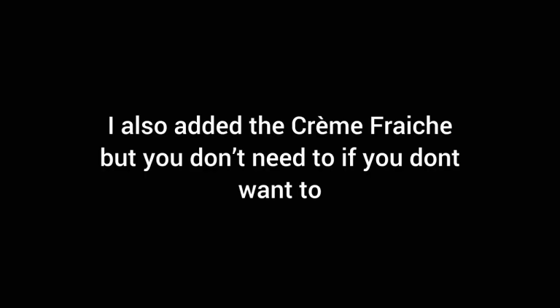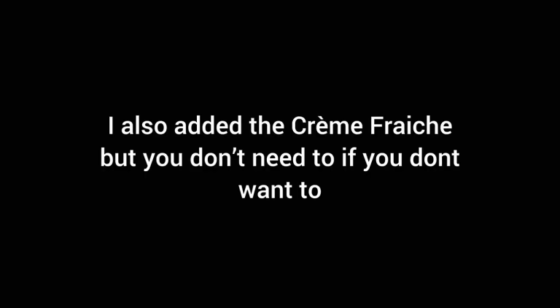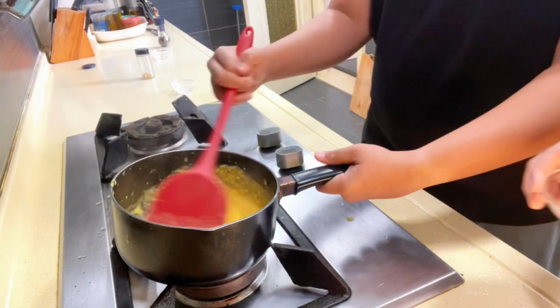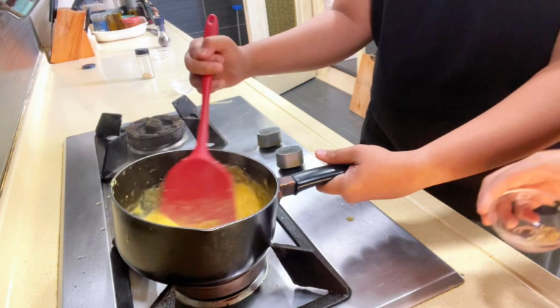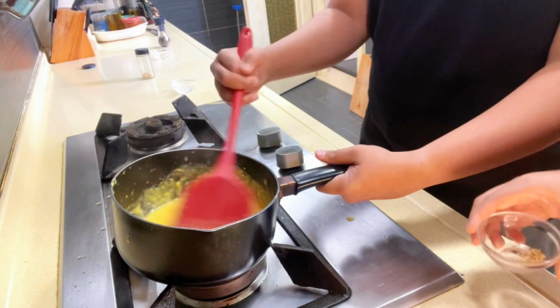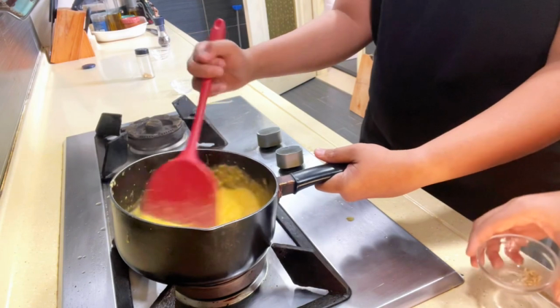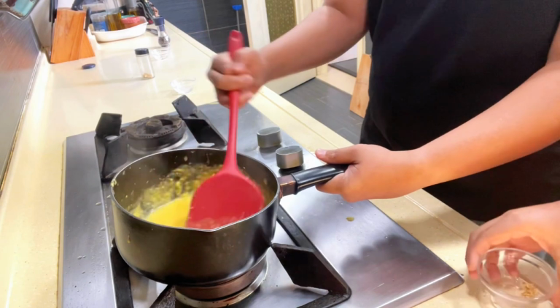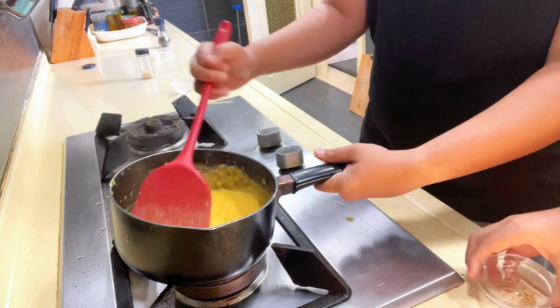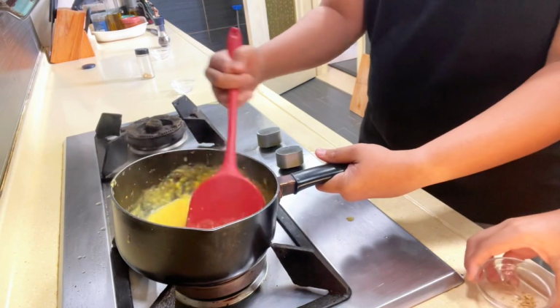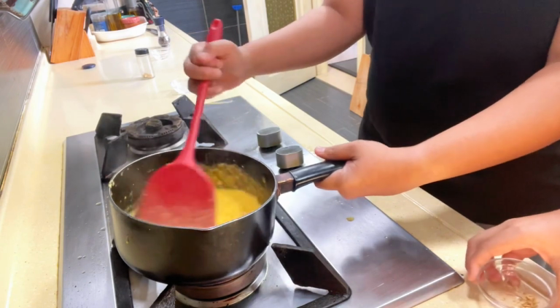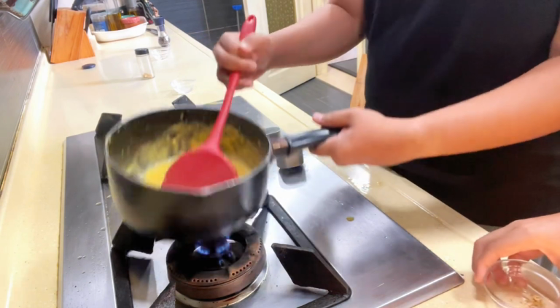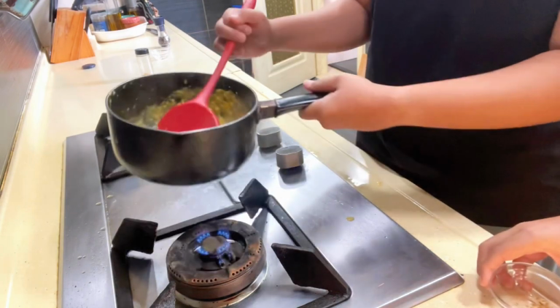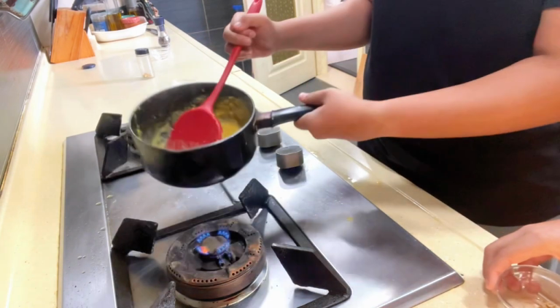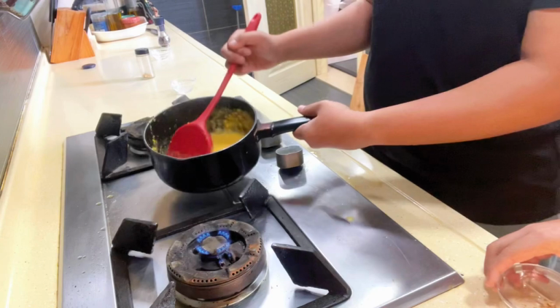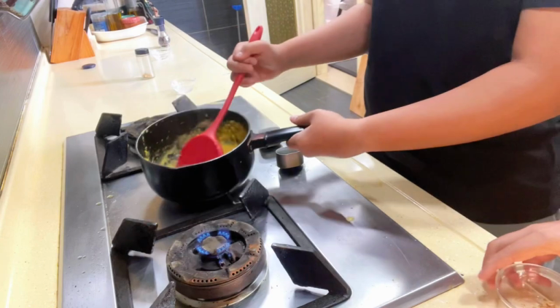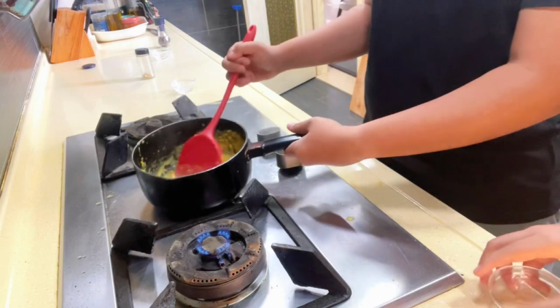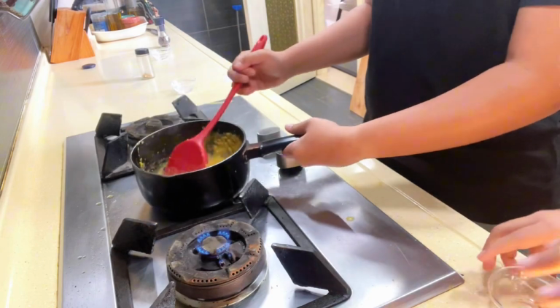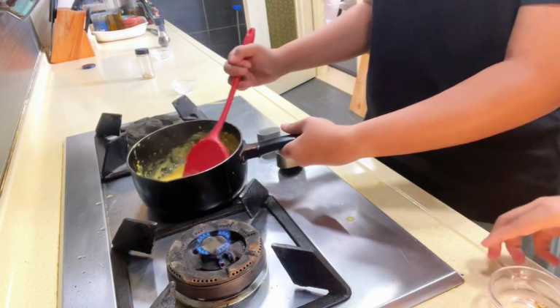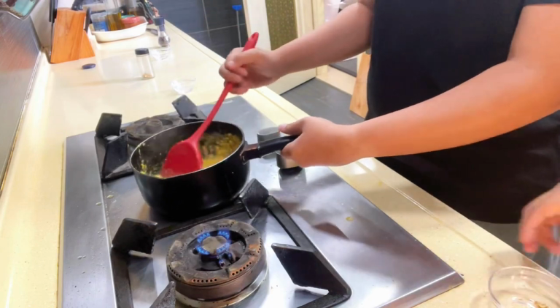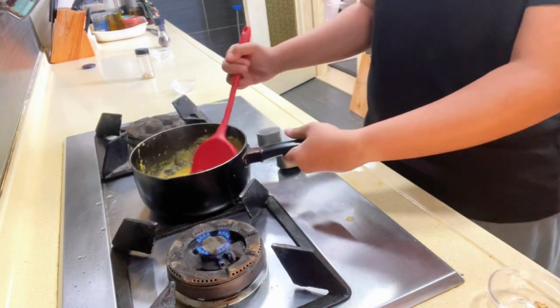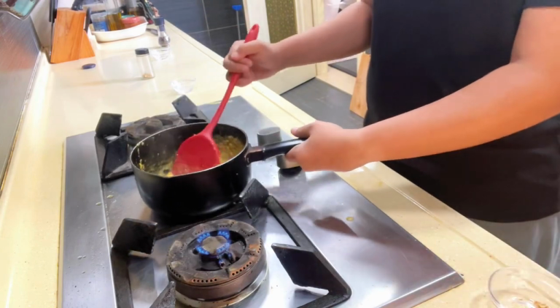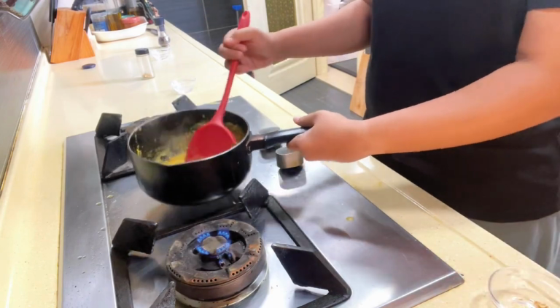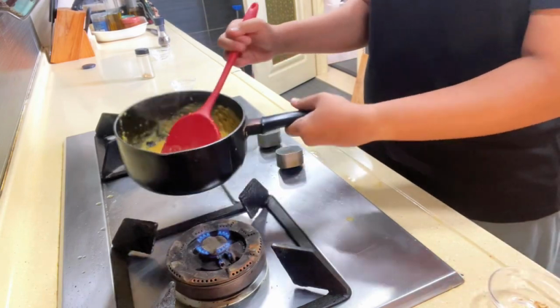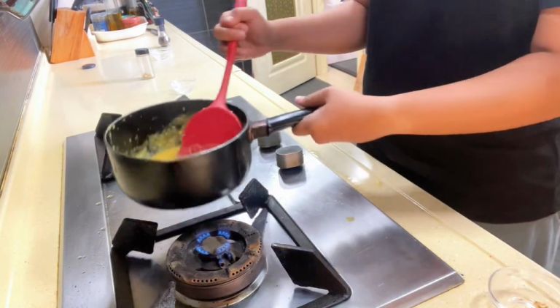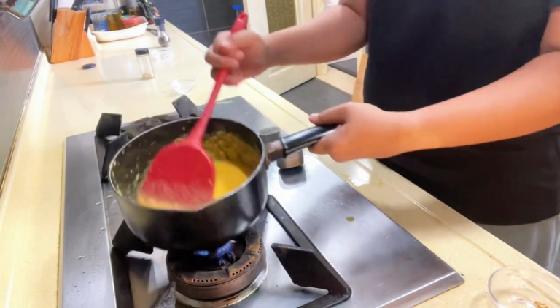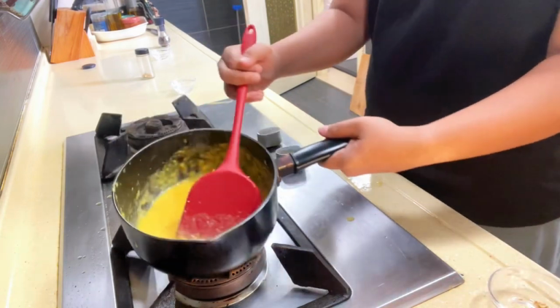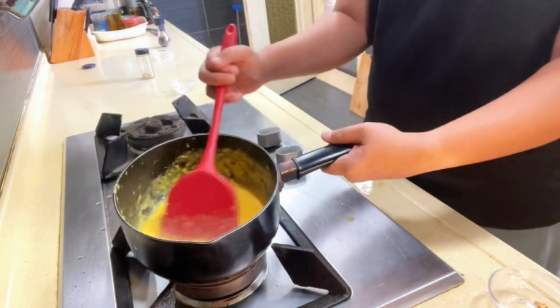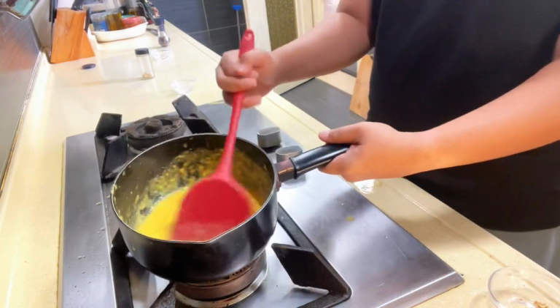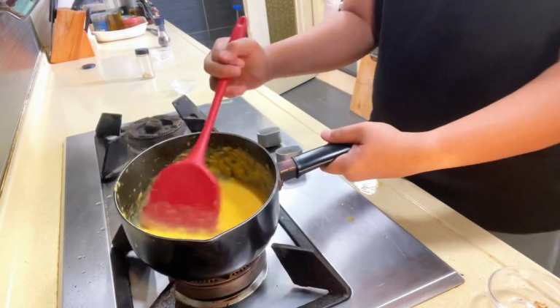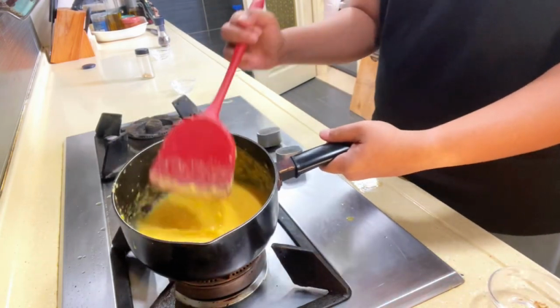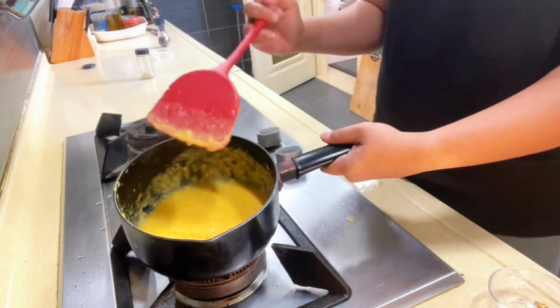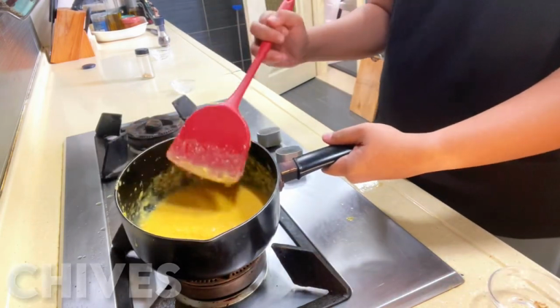To this, you can add dry chives or fresh chives, but I like to add dry chives just because they have a stronger flavor.